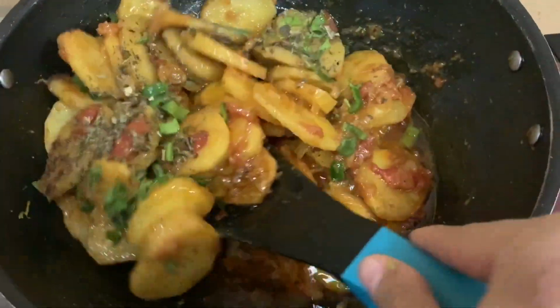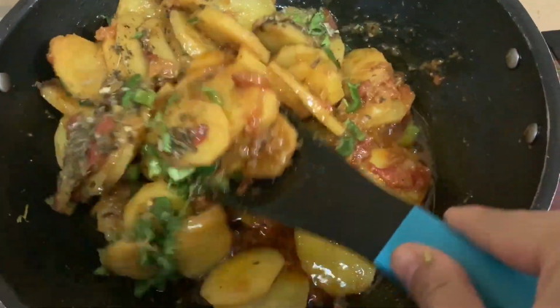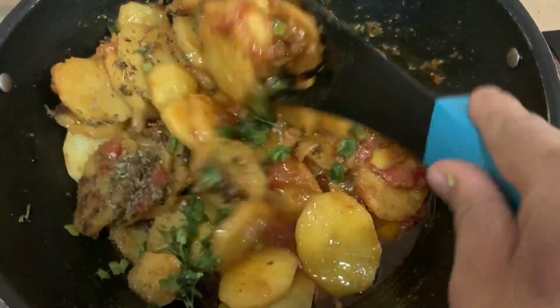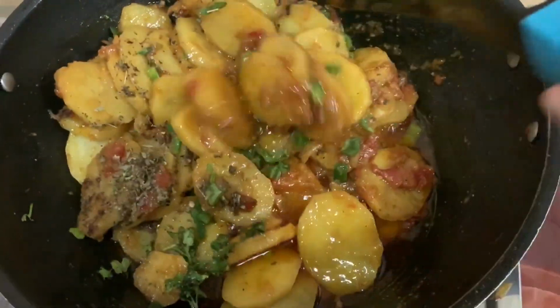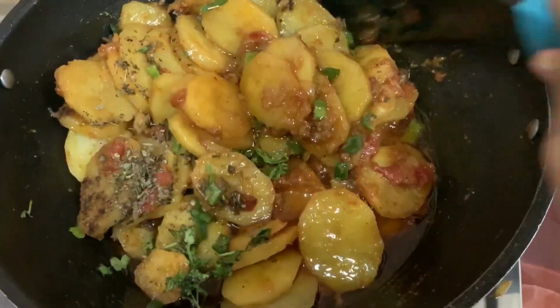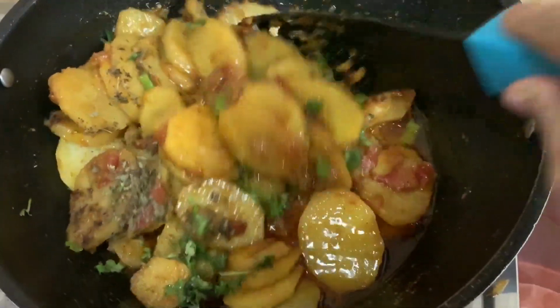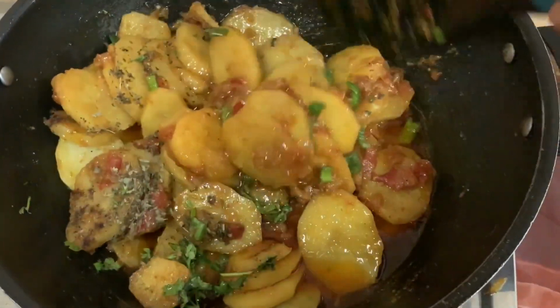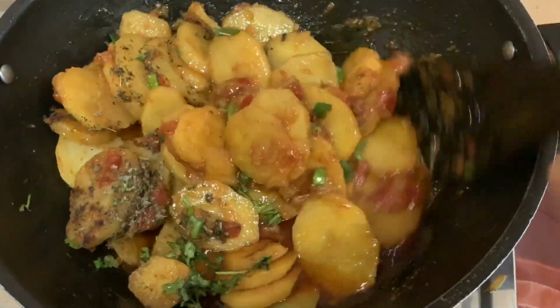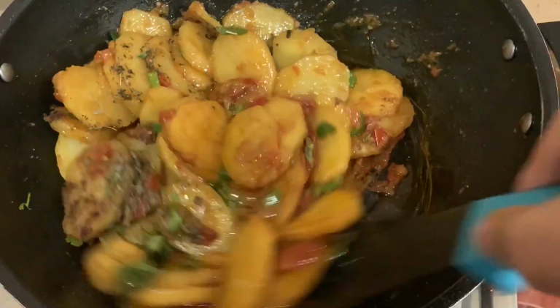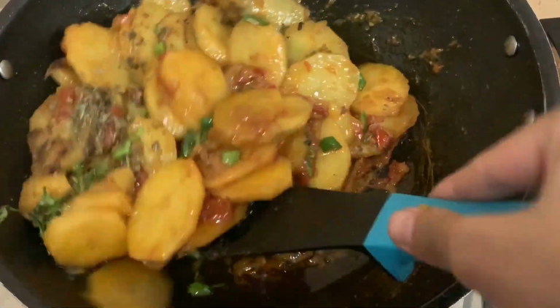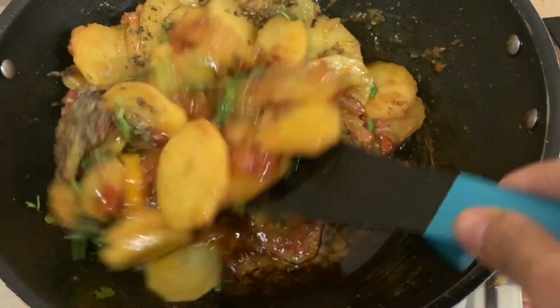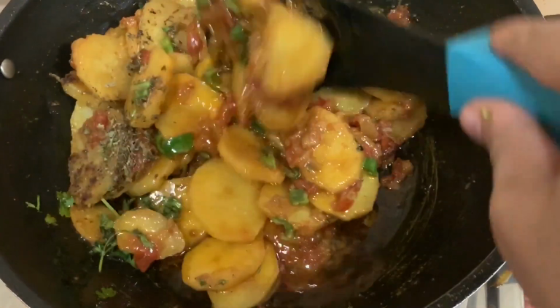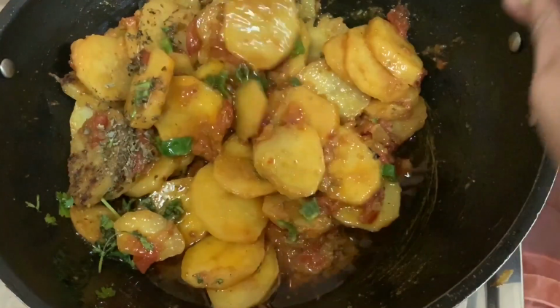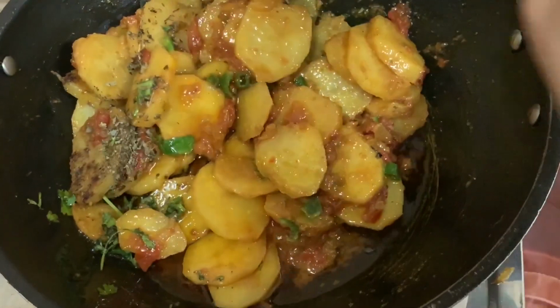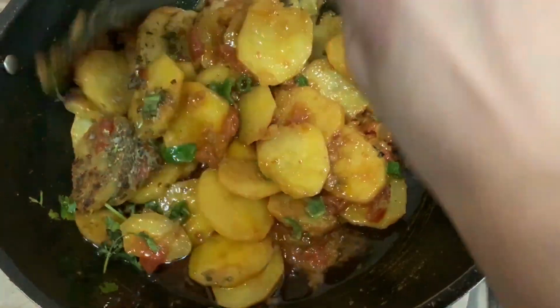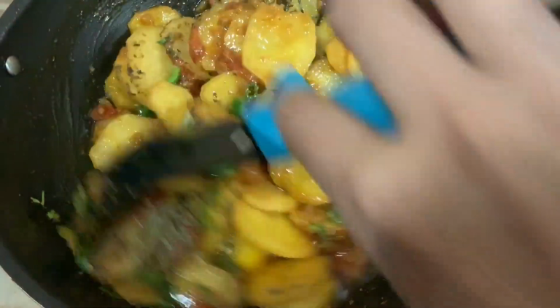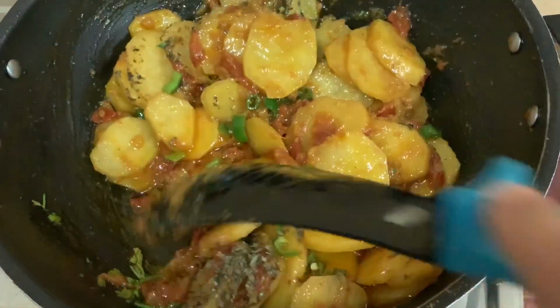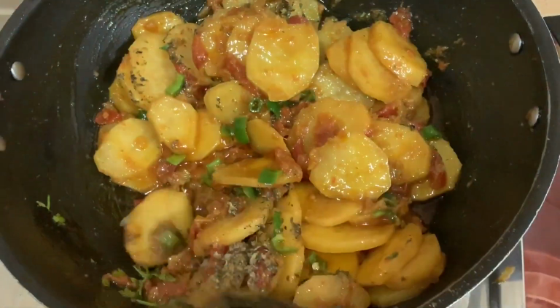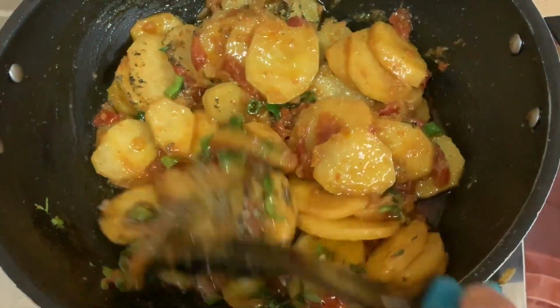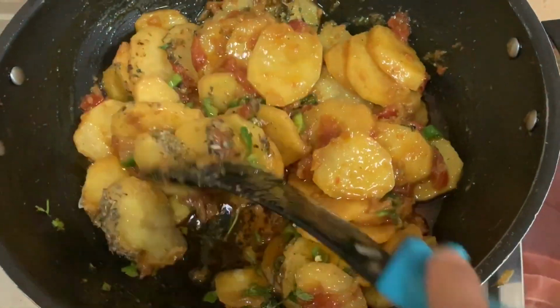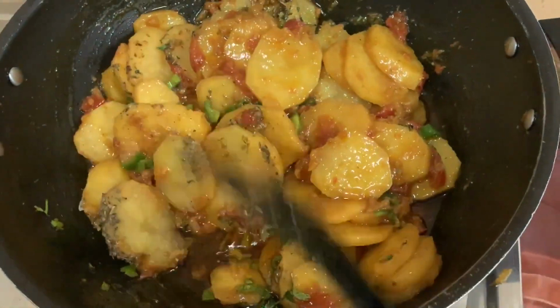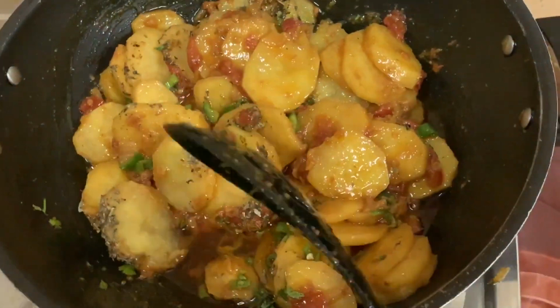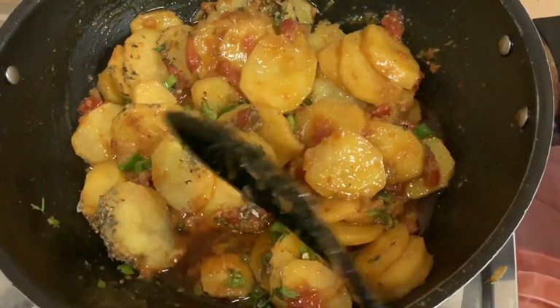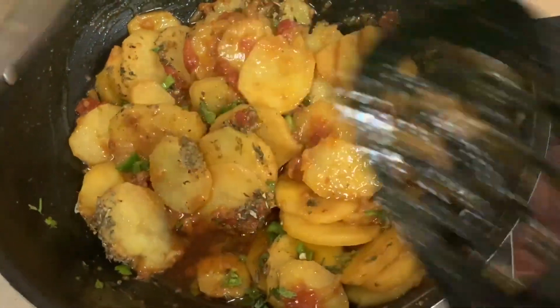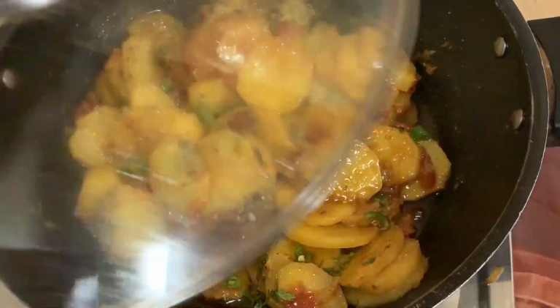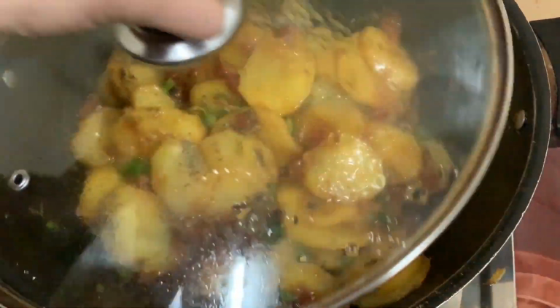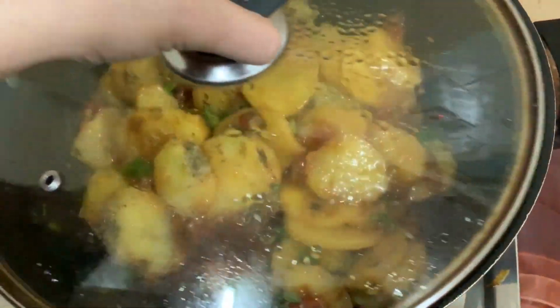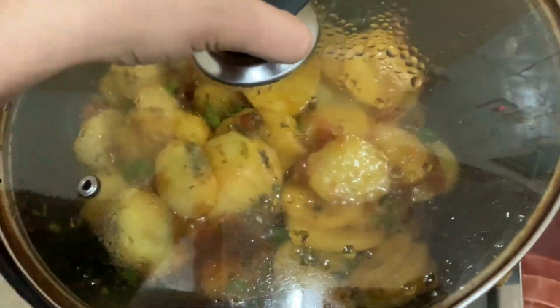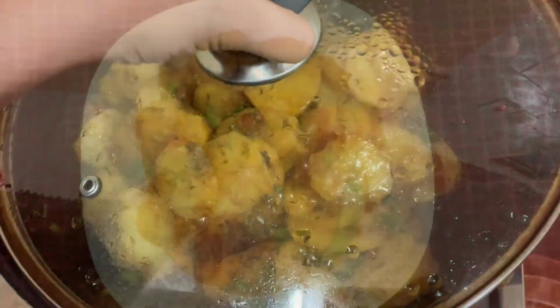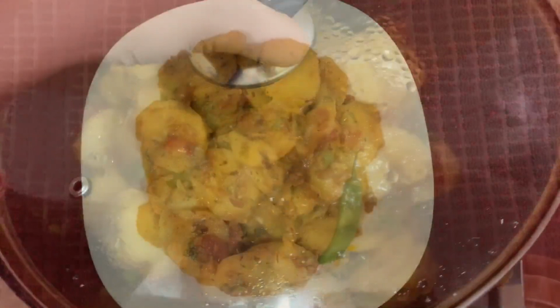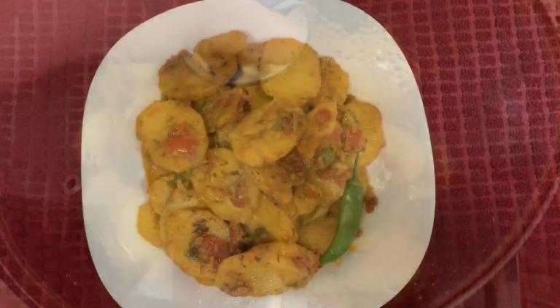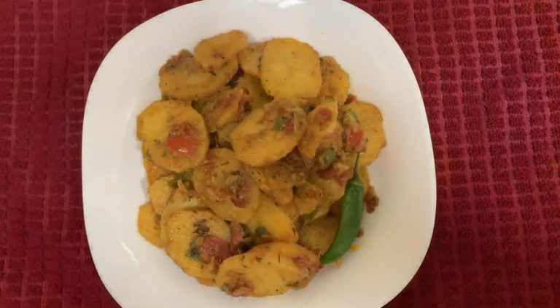I will cook it for about 5 to 20 more minutes. This is our aloo (potato) dish.